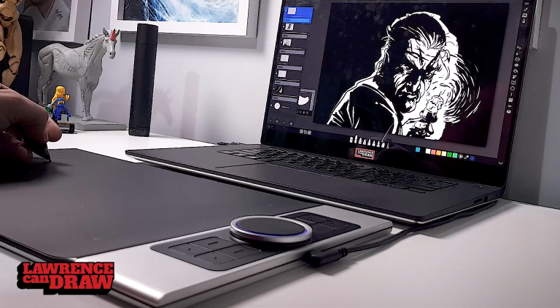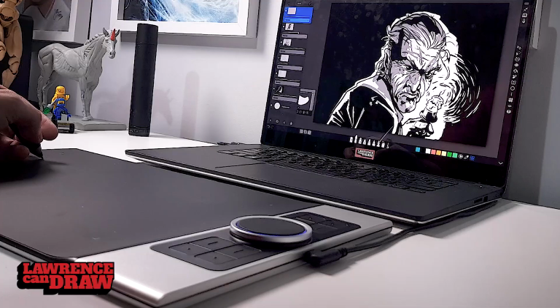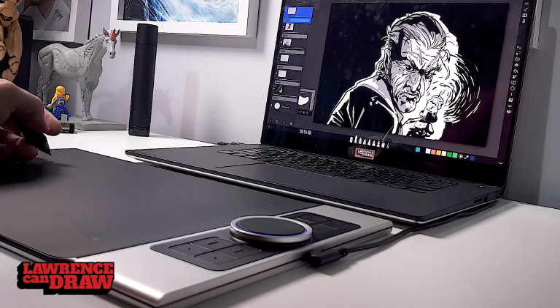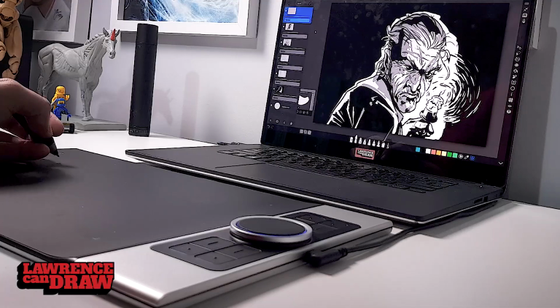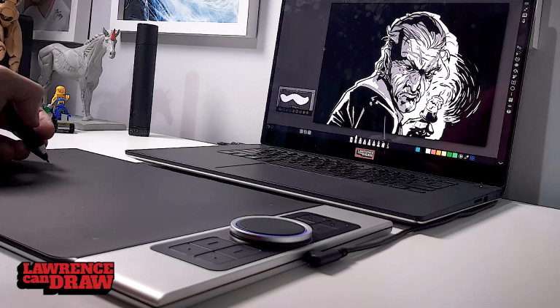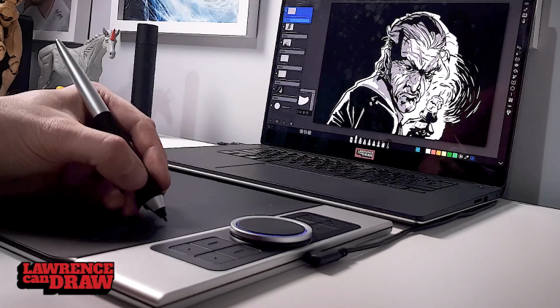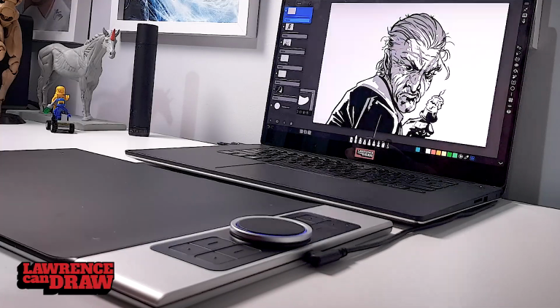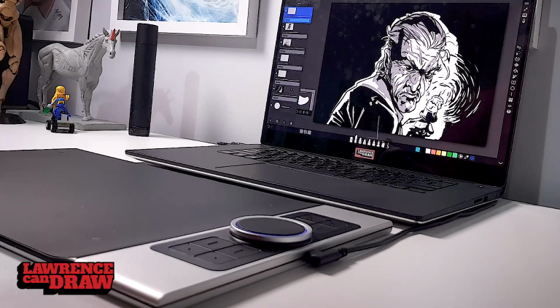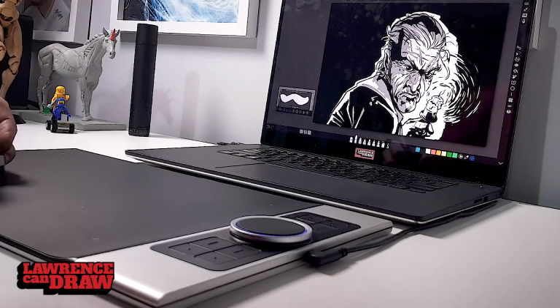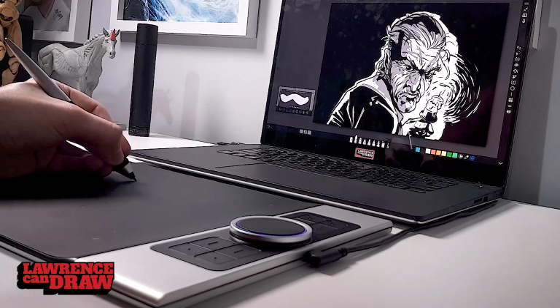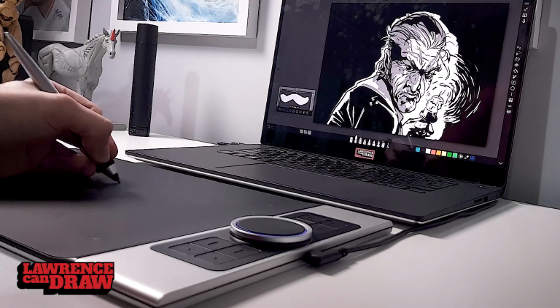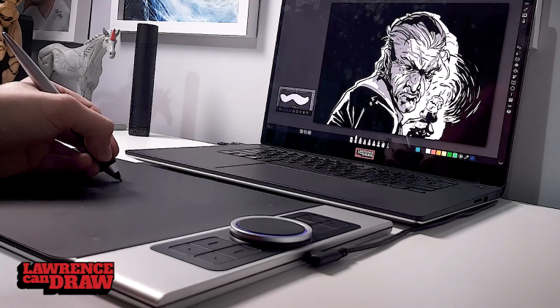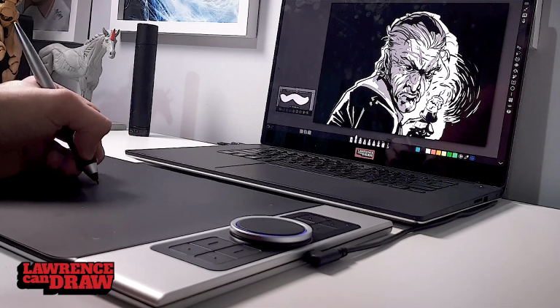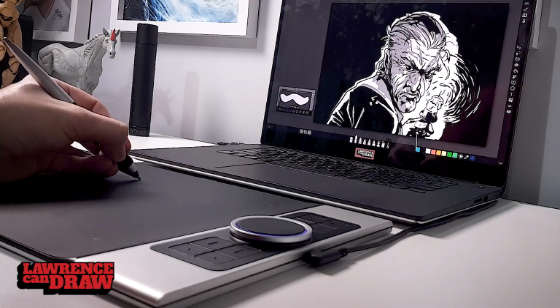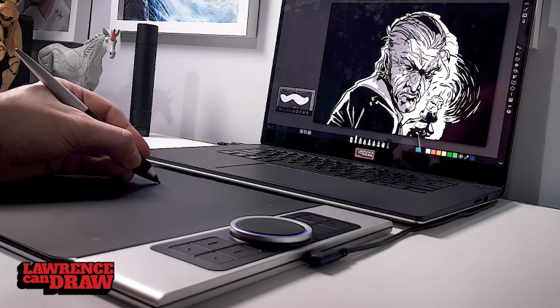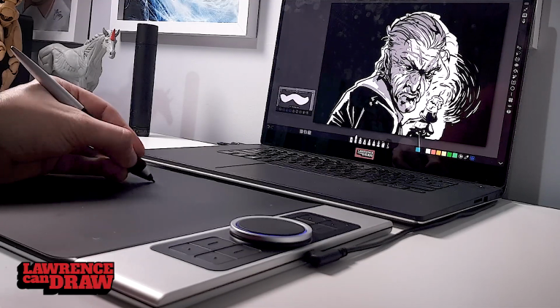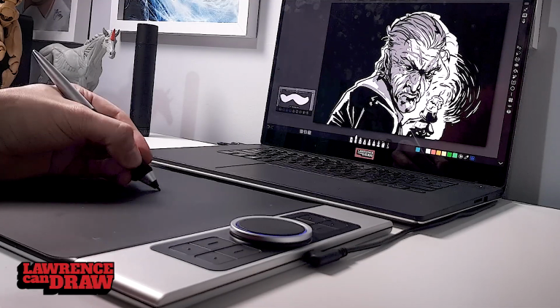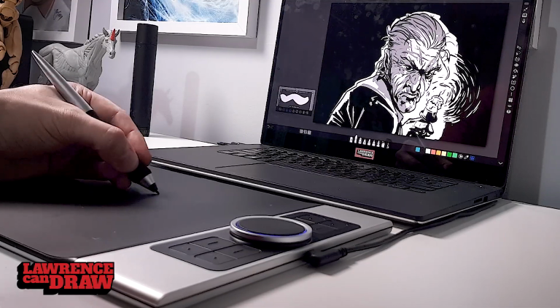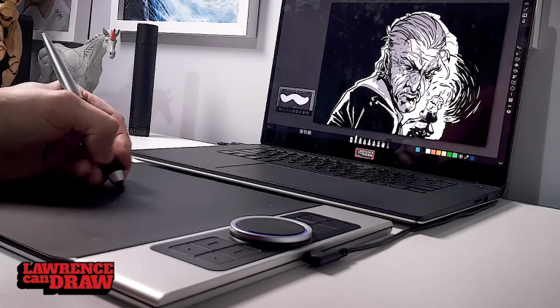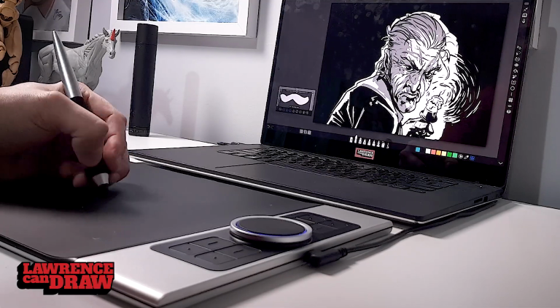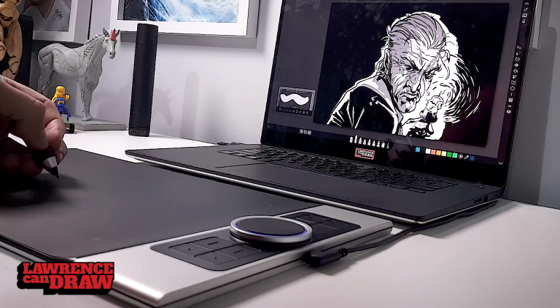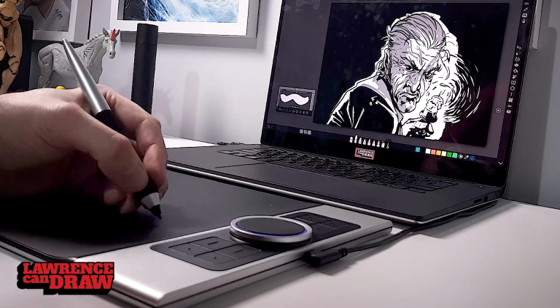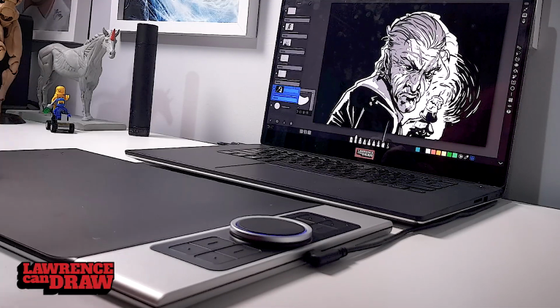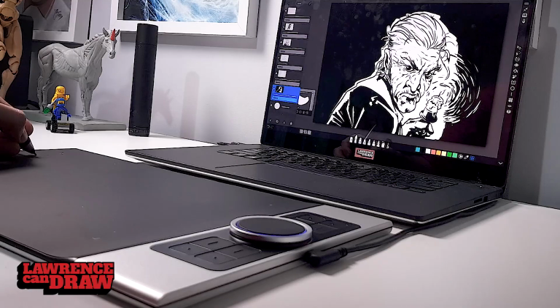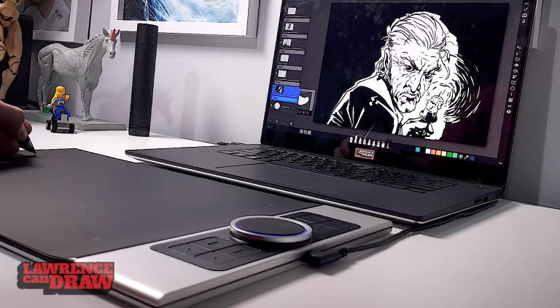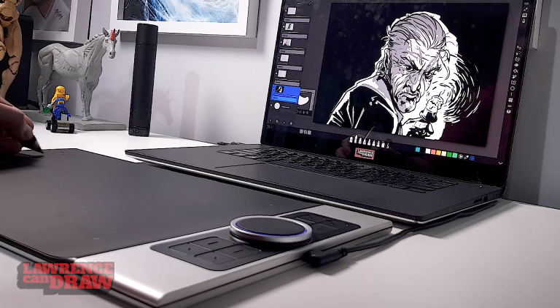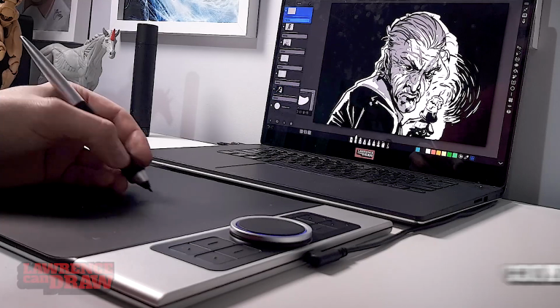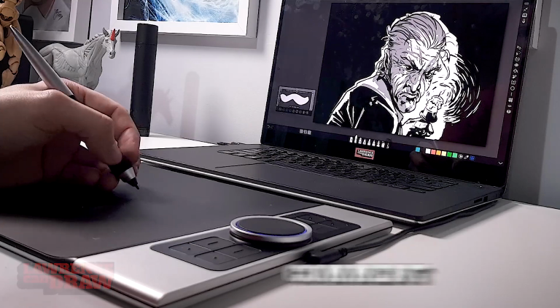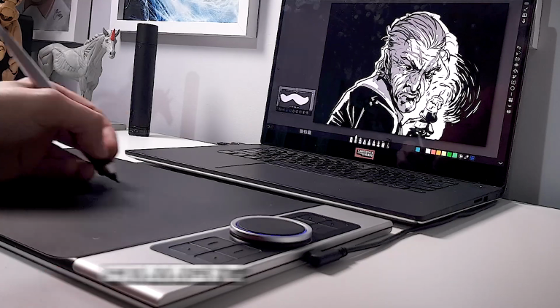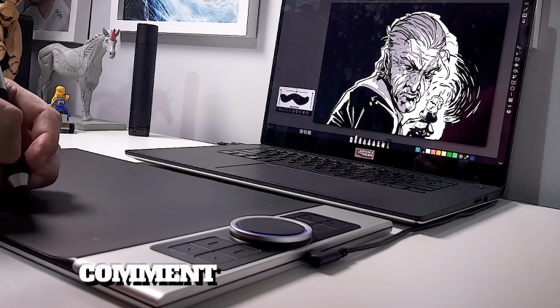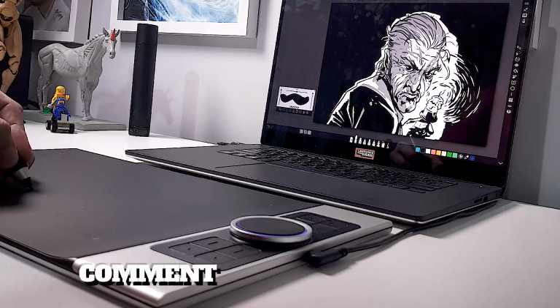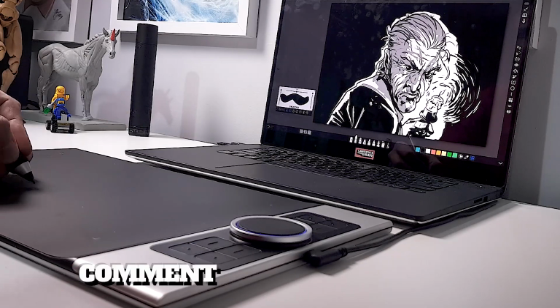Let me know your thoughts in the comments below. Let me know what you think of this sketch. I'll see you all later. Have a wonderful day. Keep on creating.